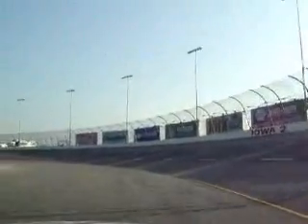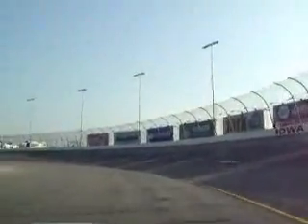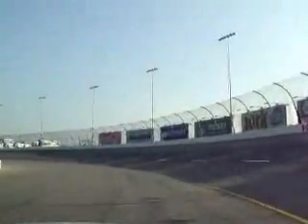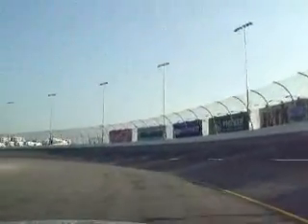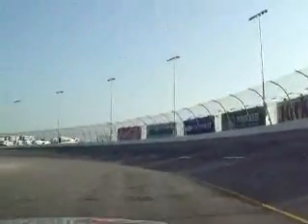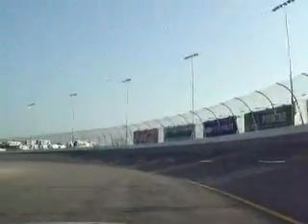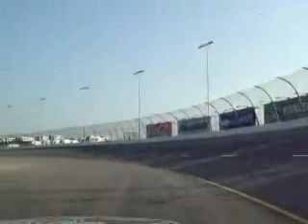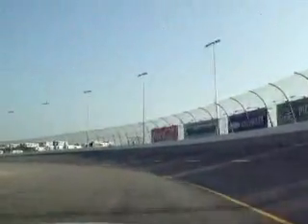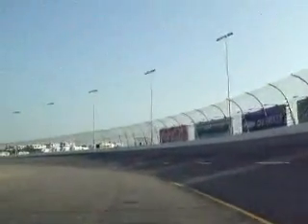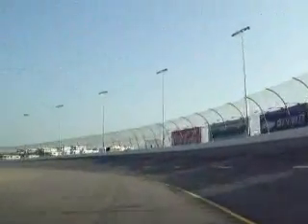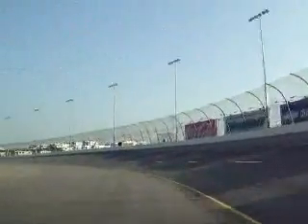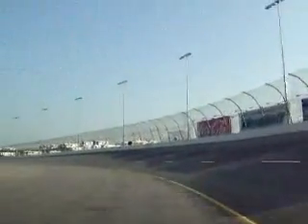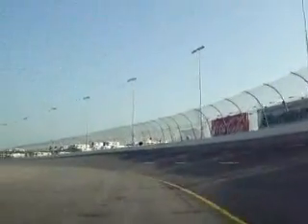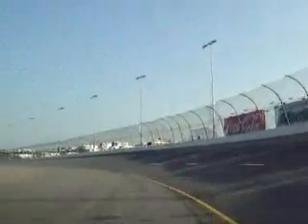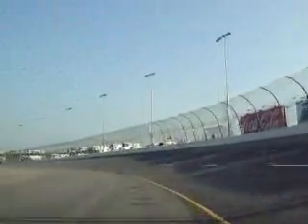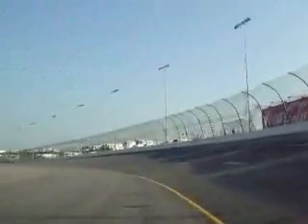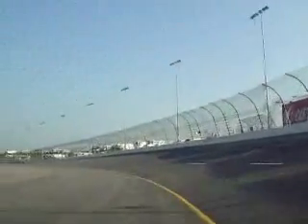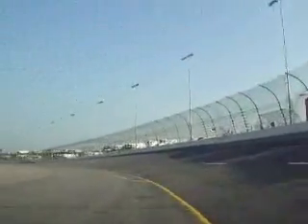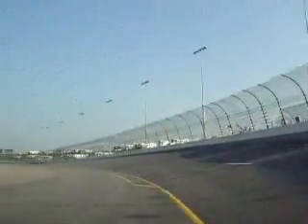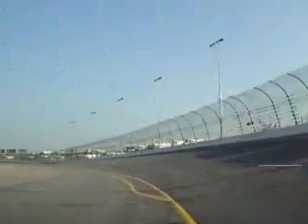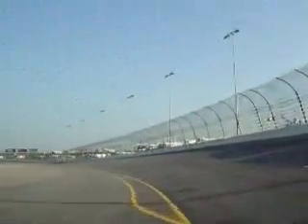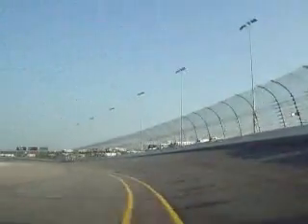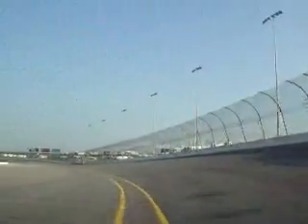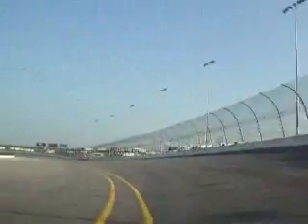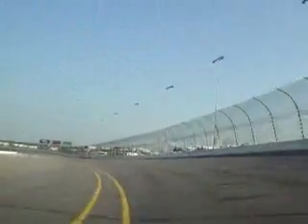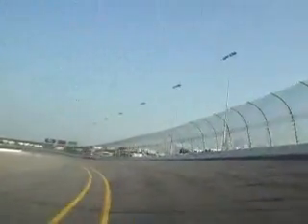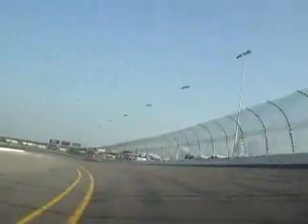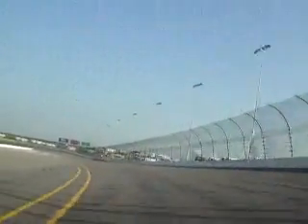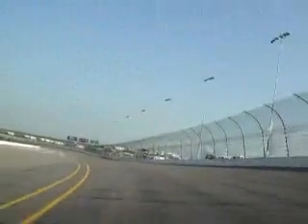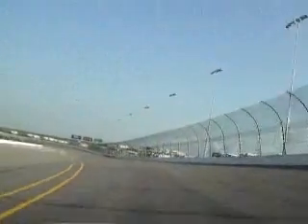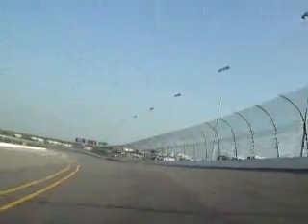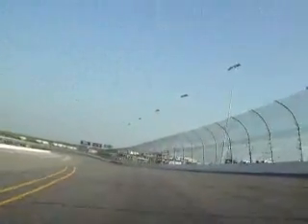NASCAR of course gets on you if you don't run all the way out here to the backstretch before you get up on the track.